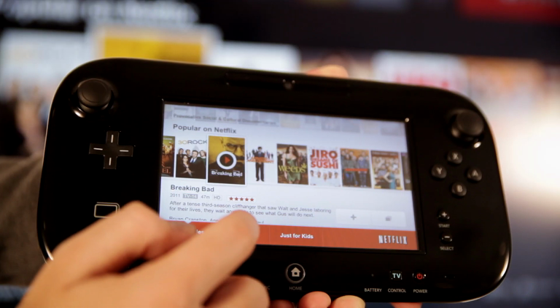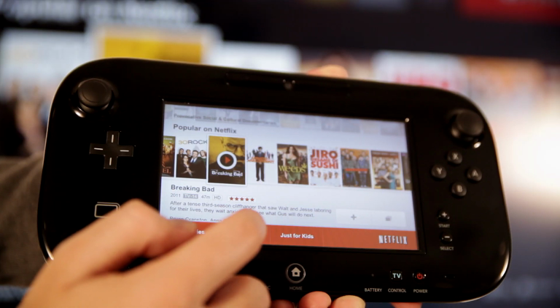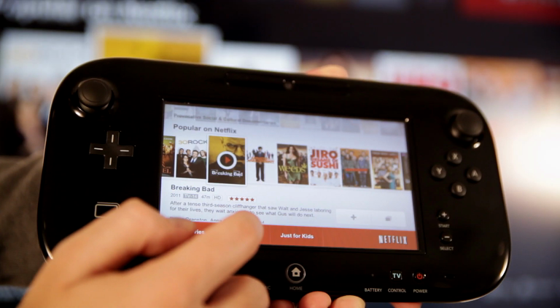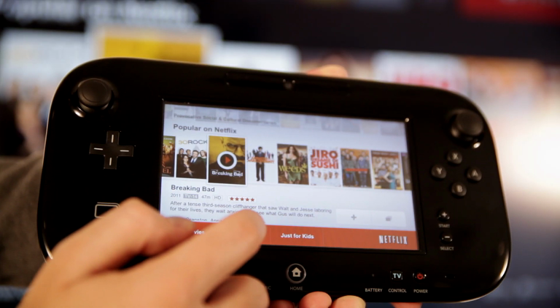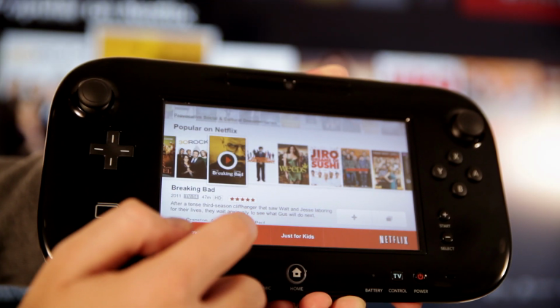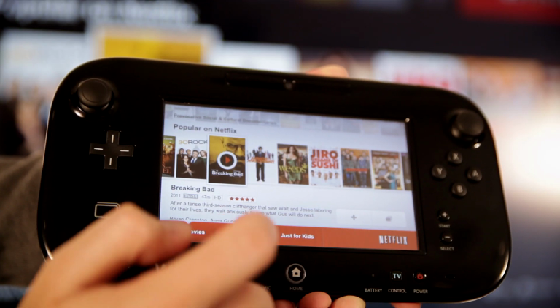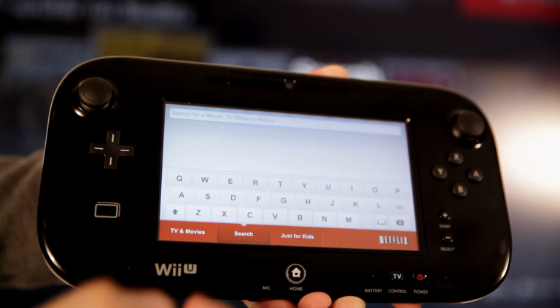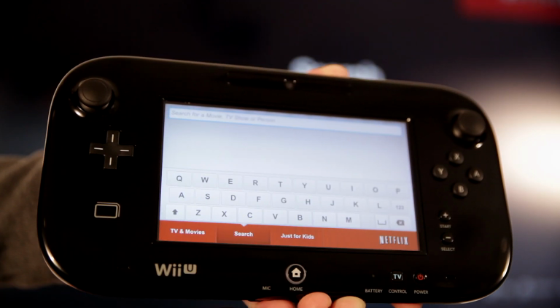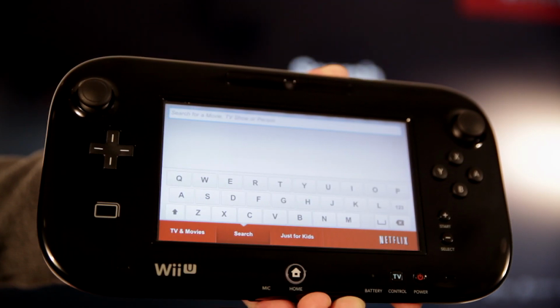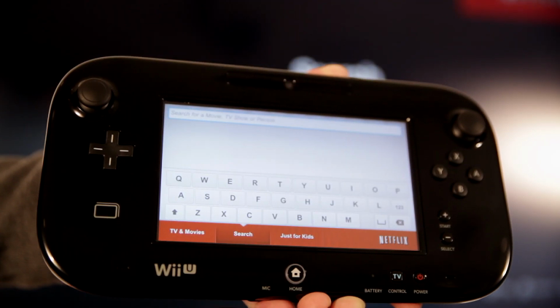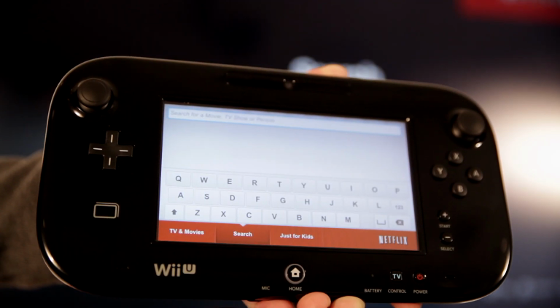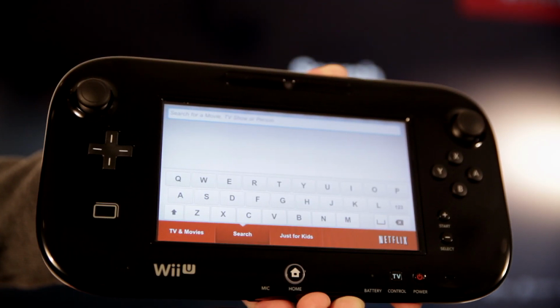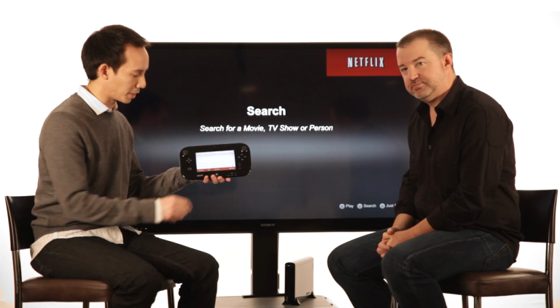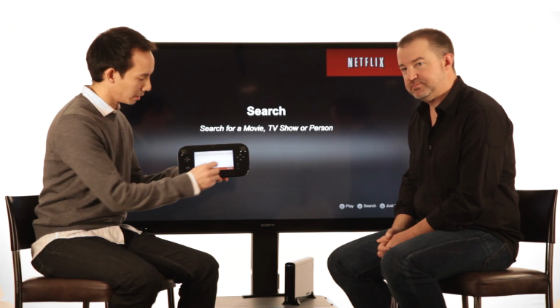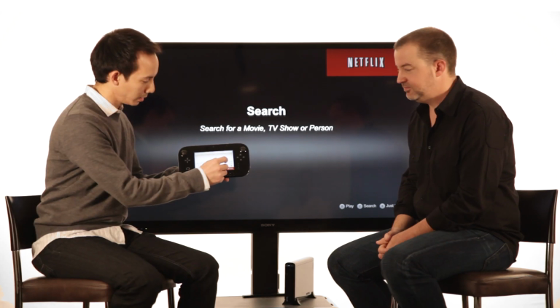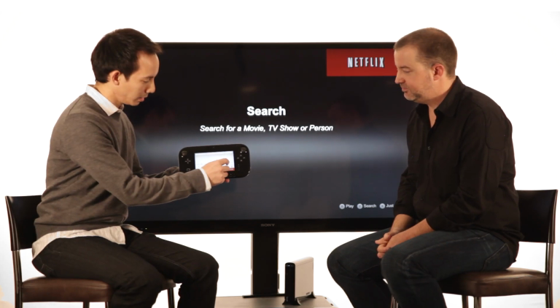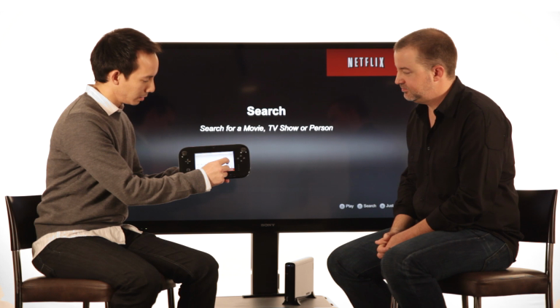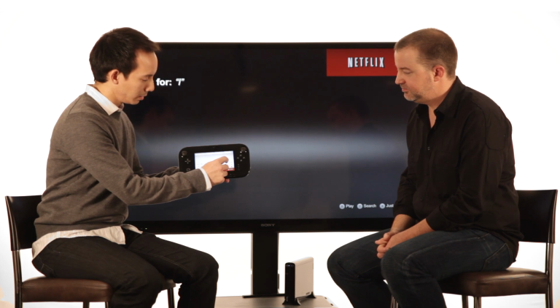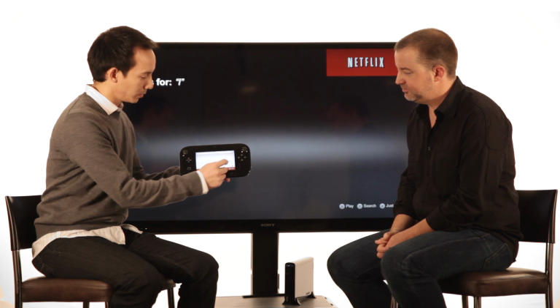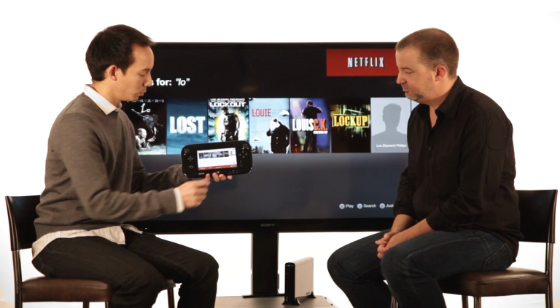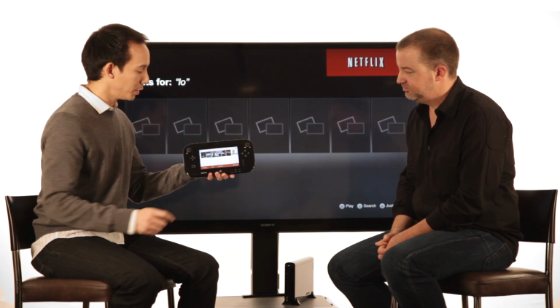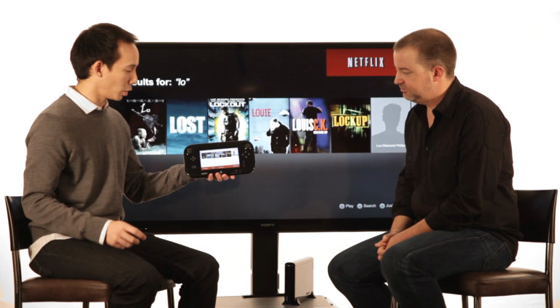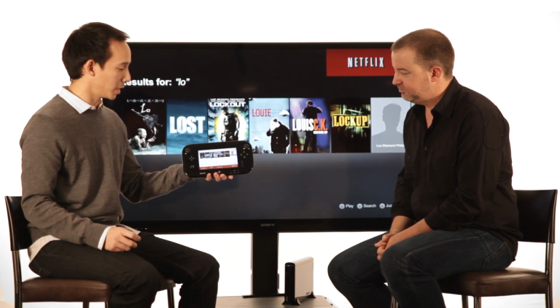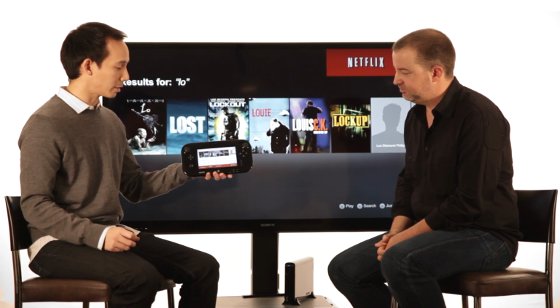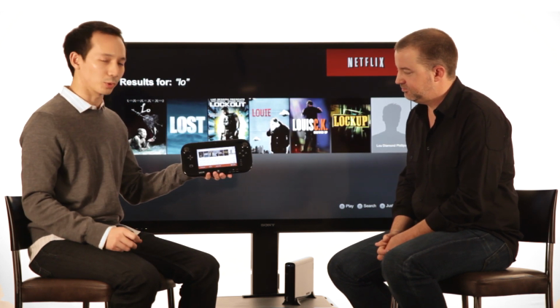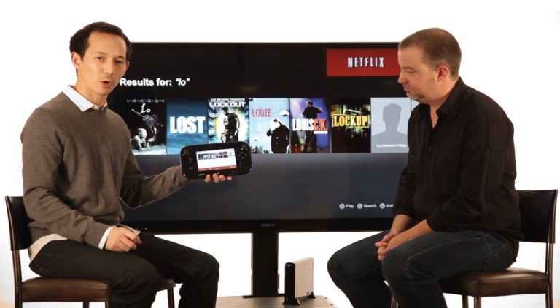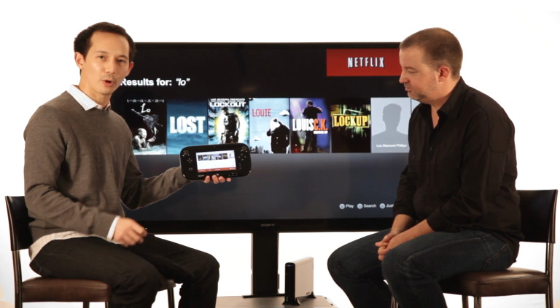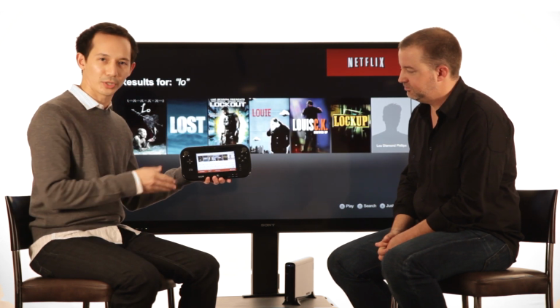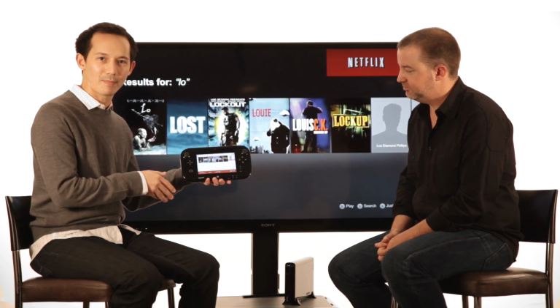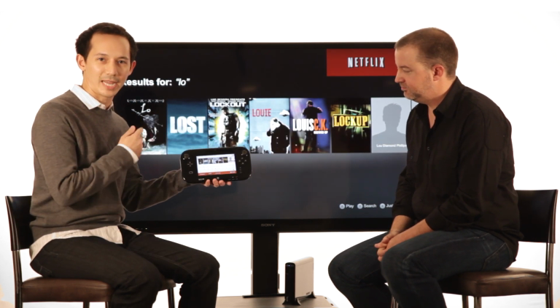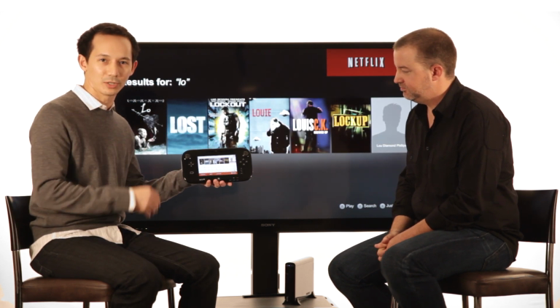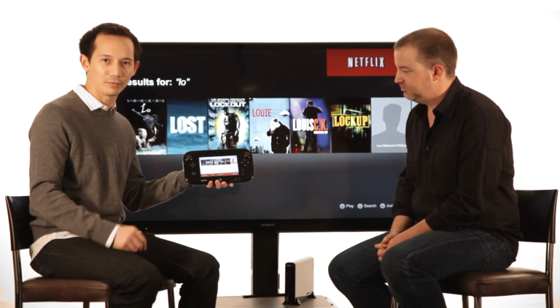Netflix search is available here in the navigation menu. Movies, shows, and actors will show up both on the gamepad and on the TV.